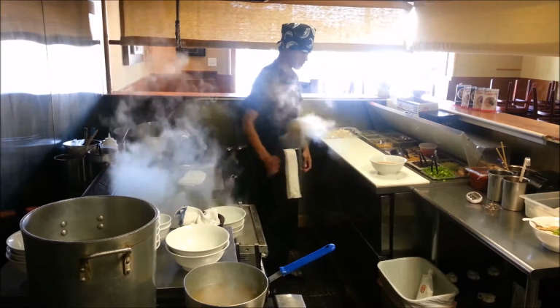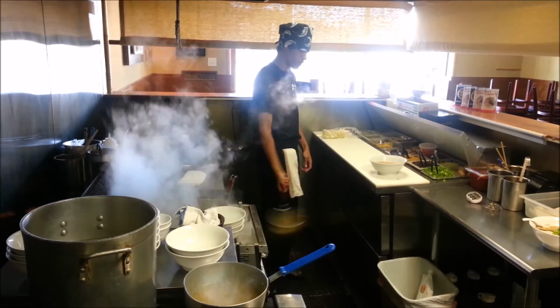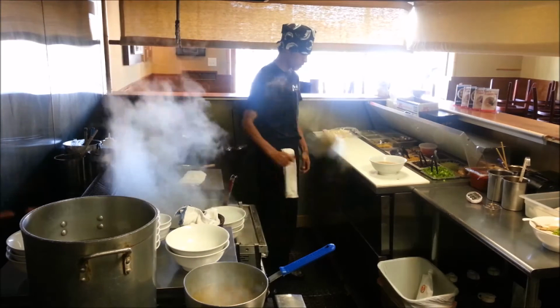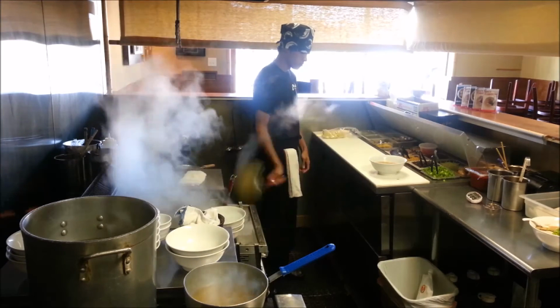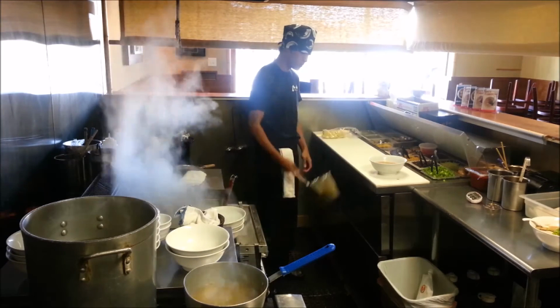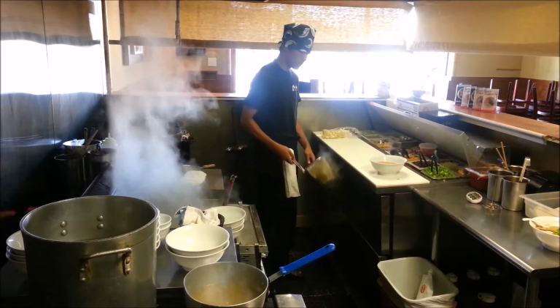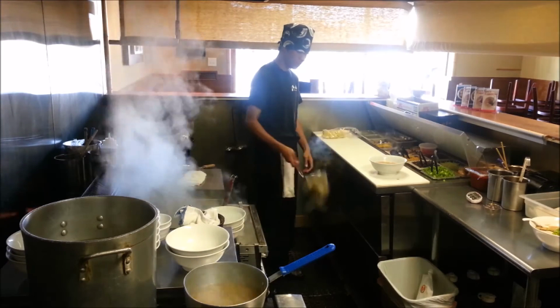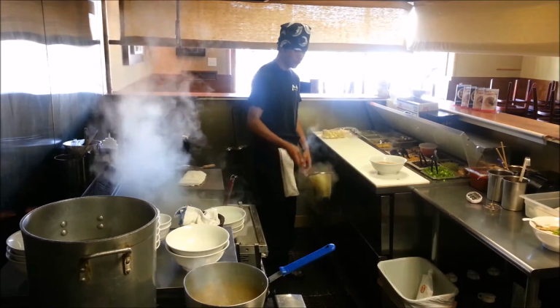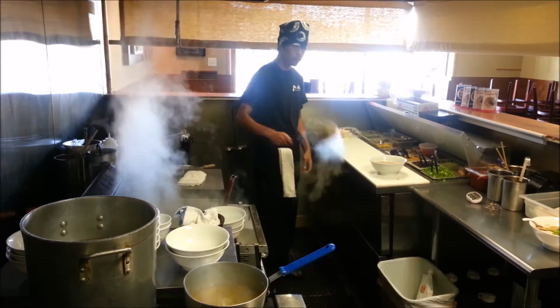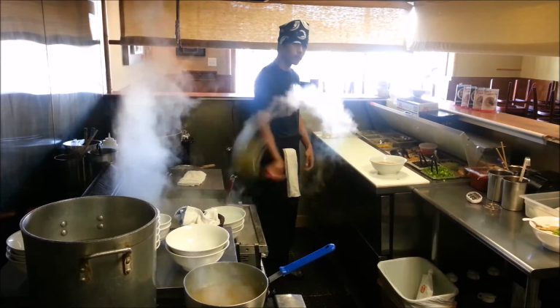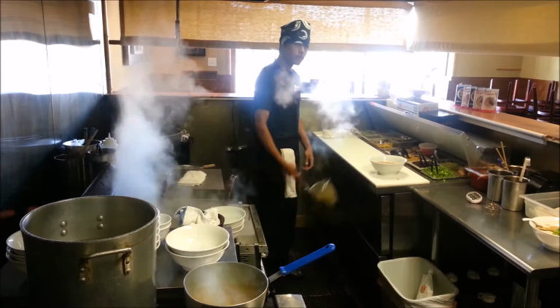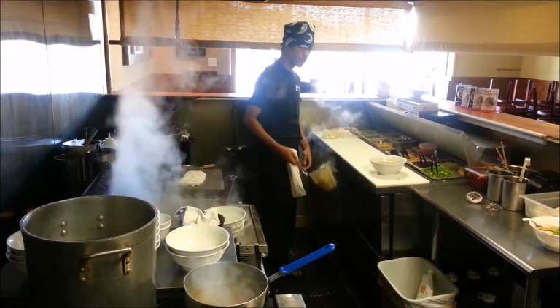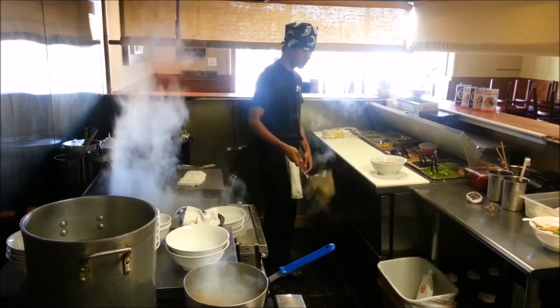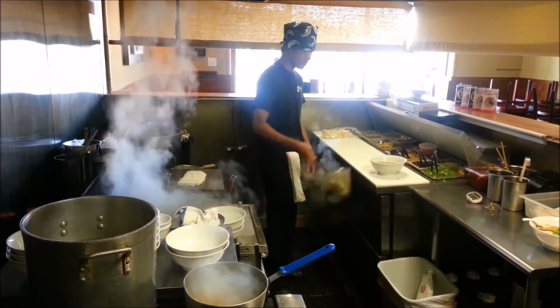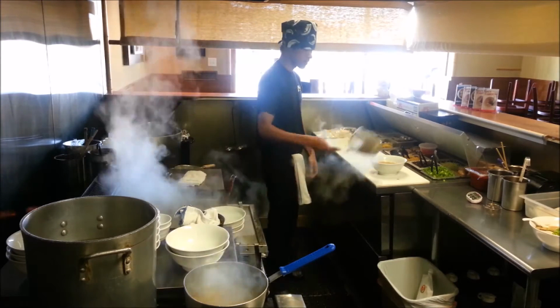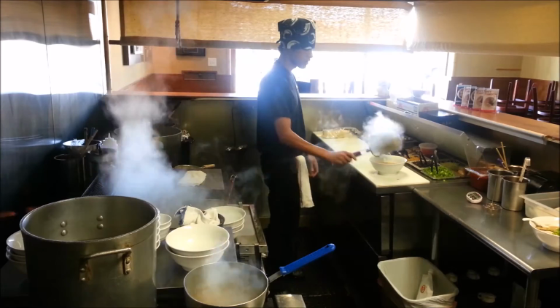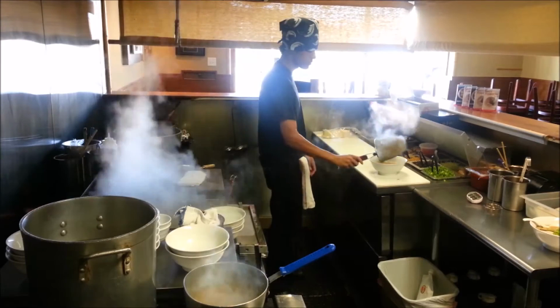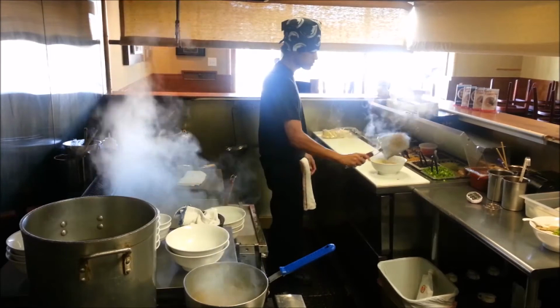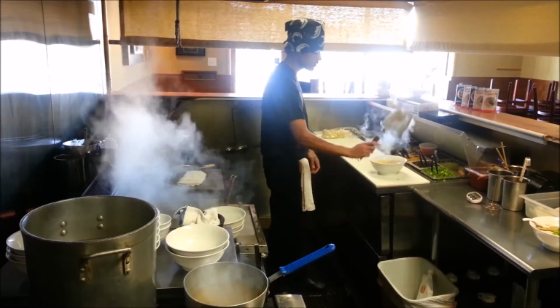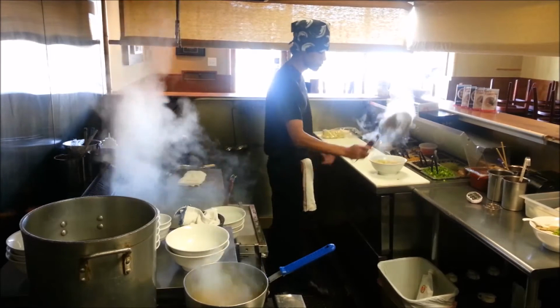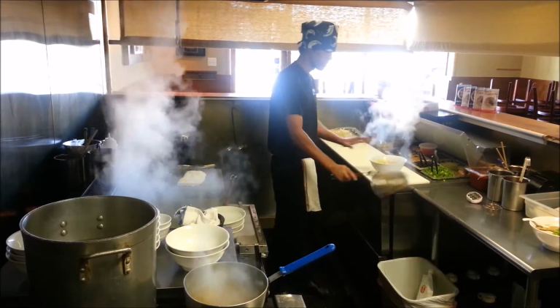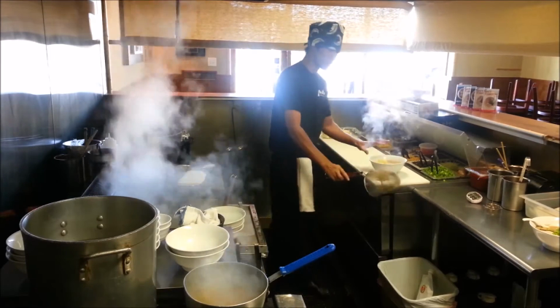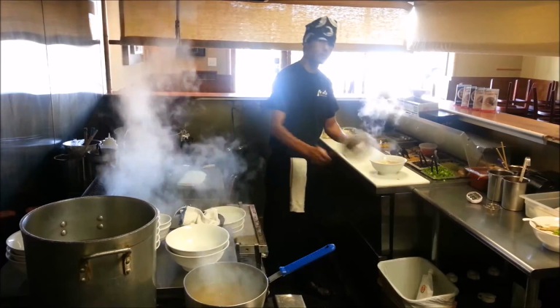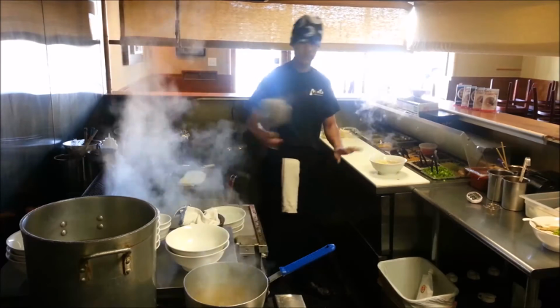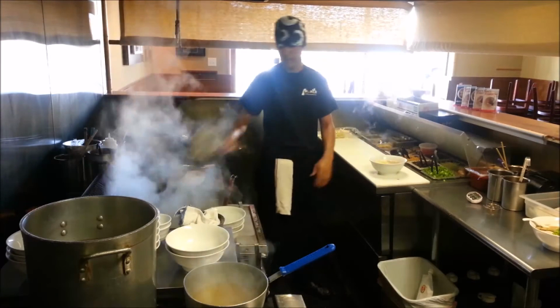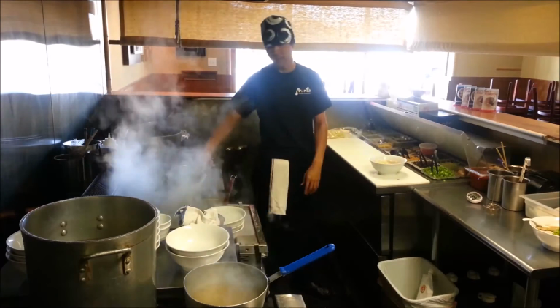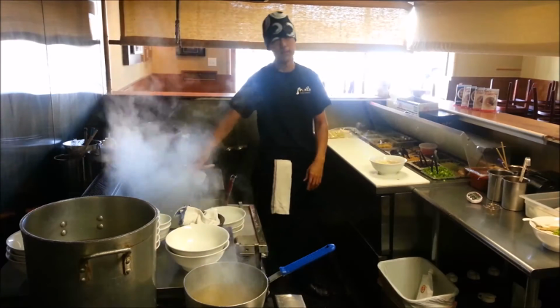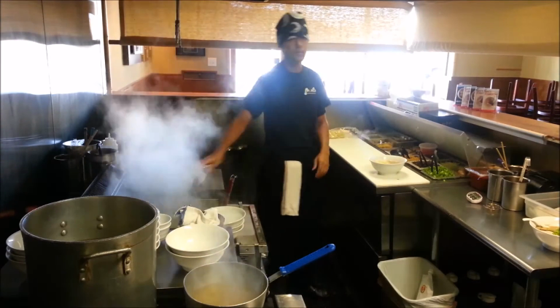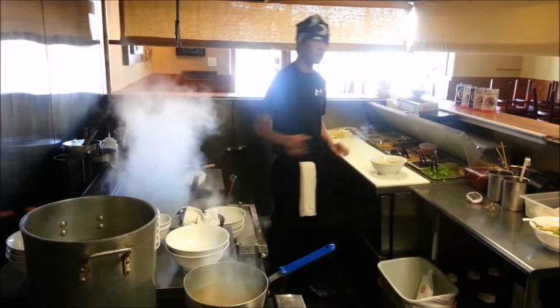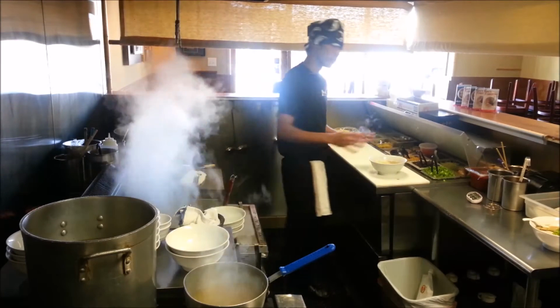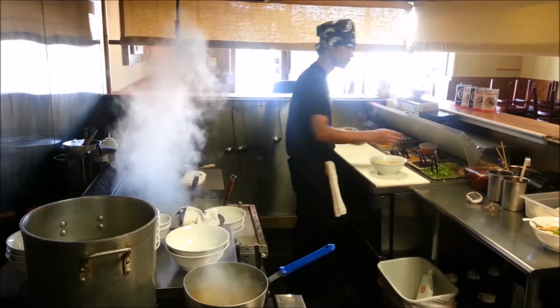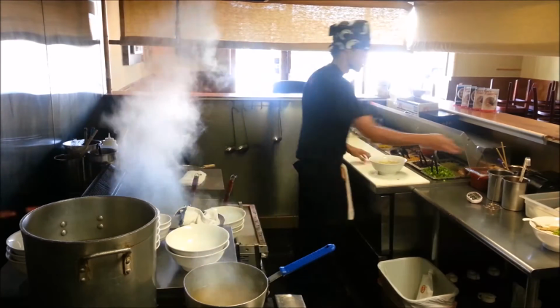We drain the water because if it's in the water, the taste is going to be different — it becomes more watery and lighter.